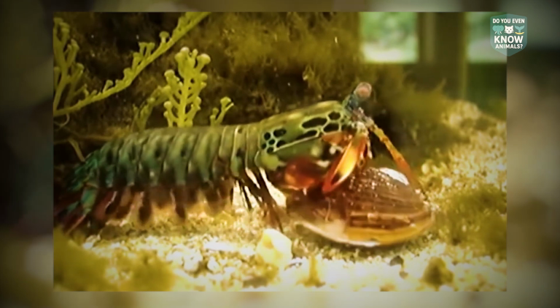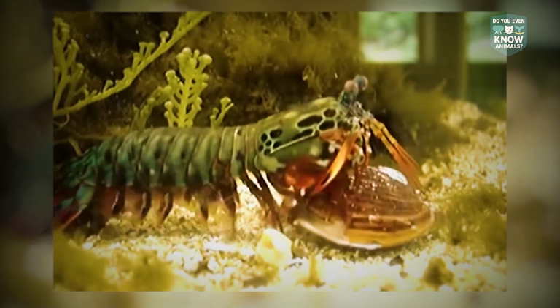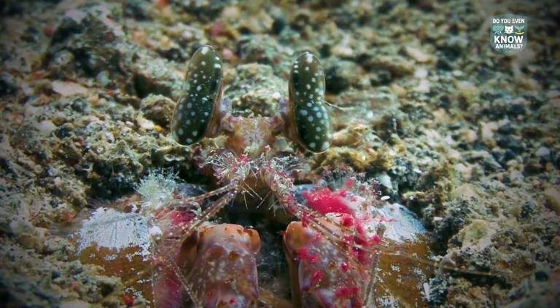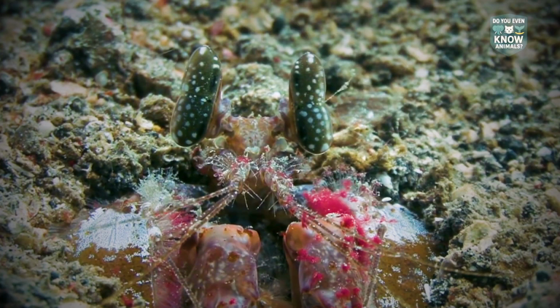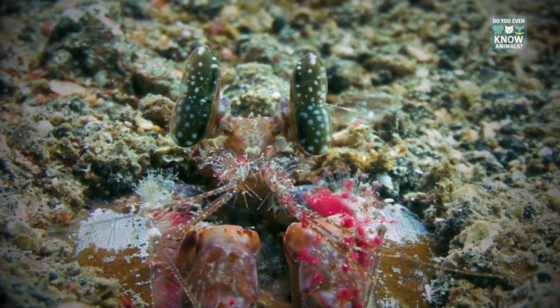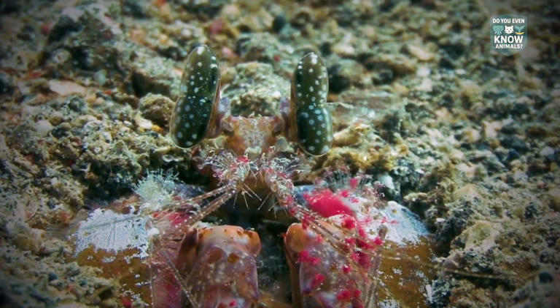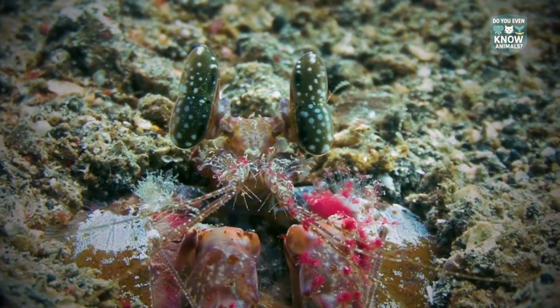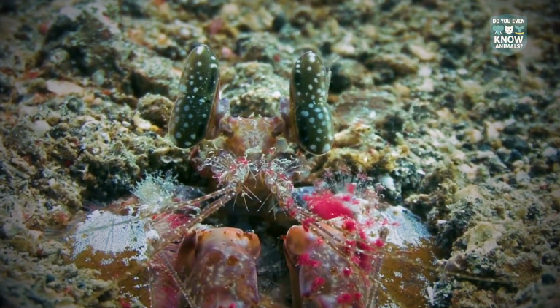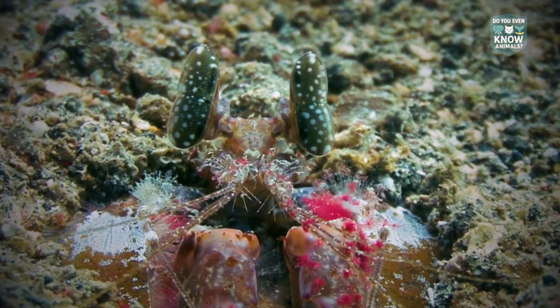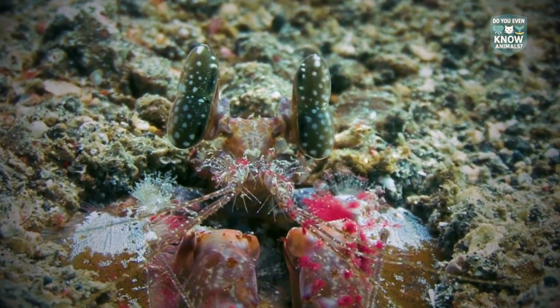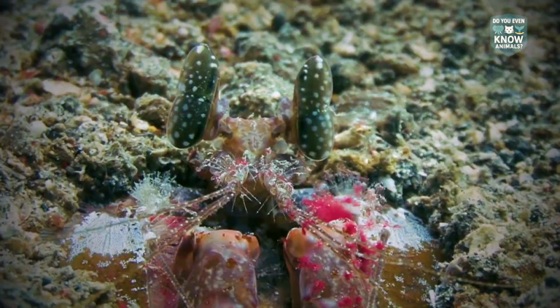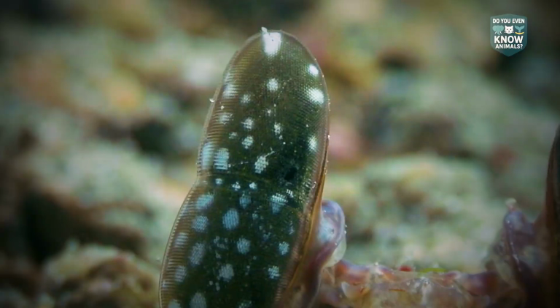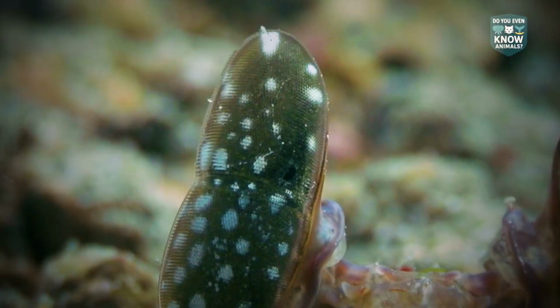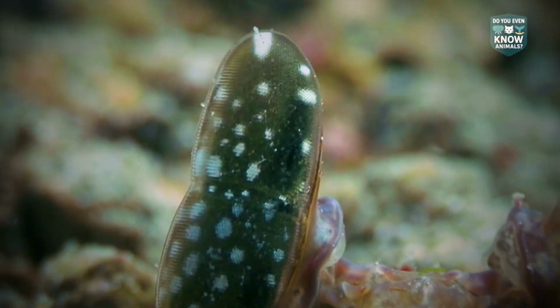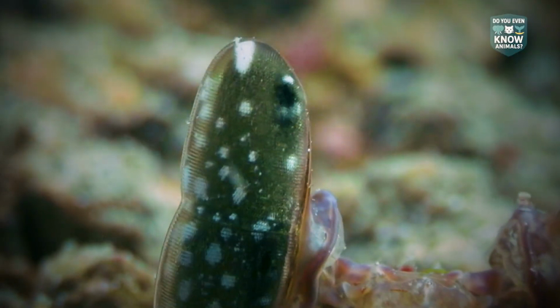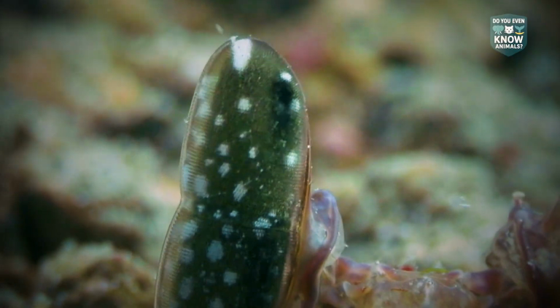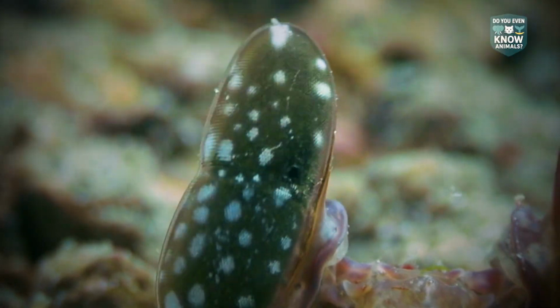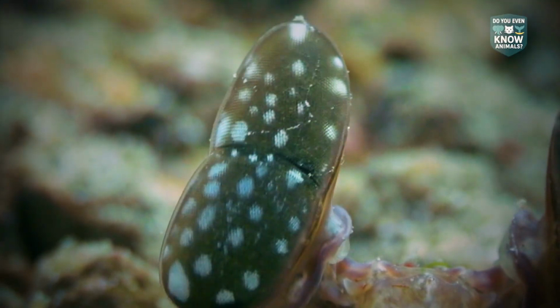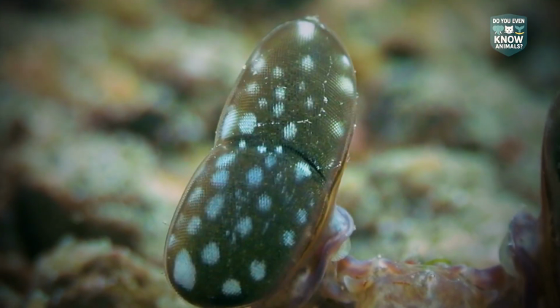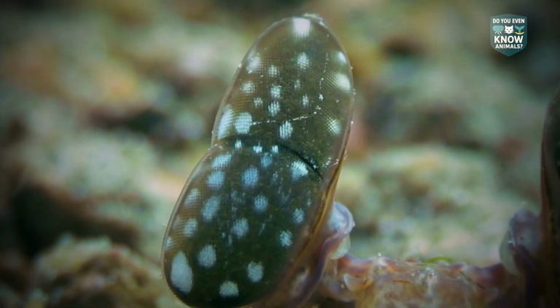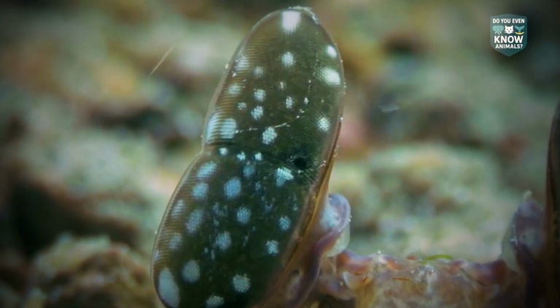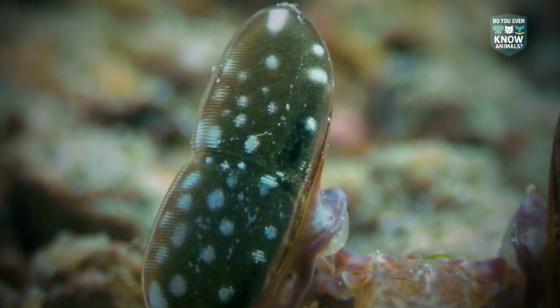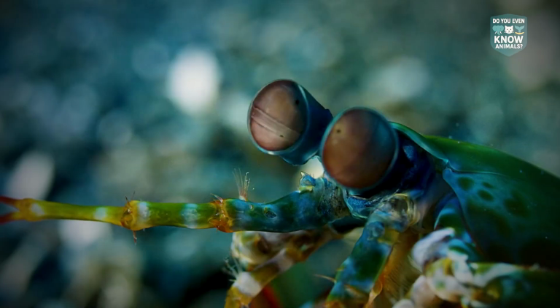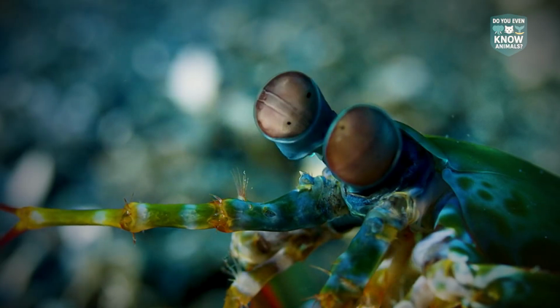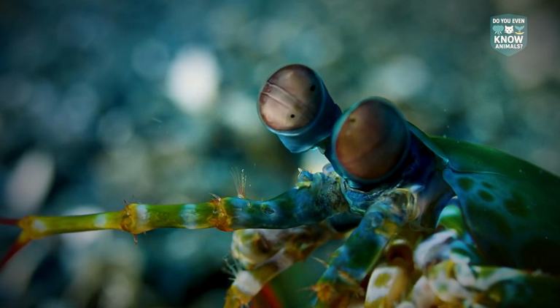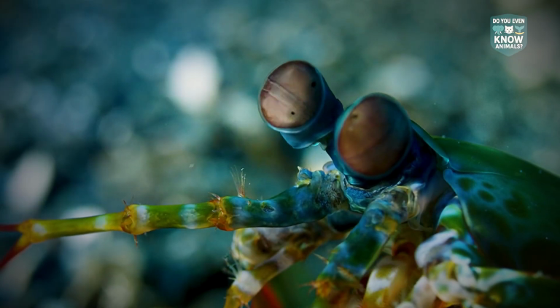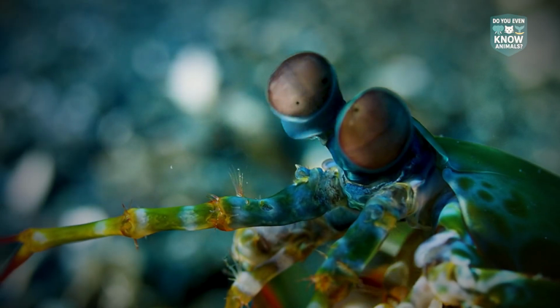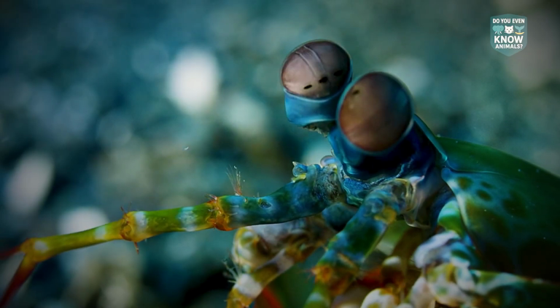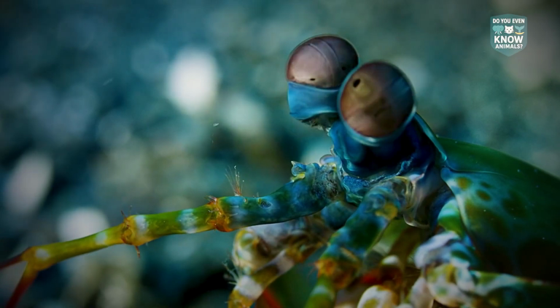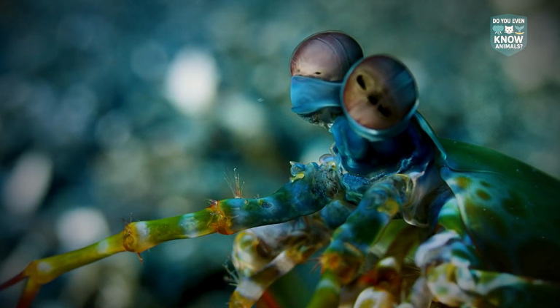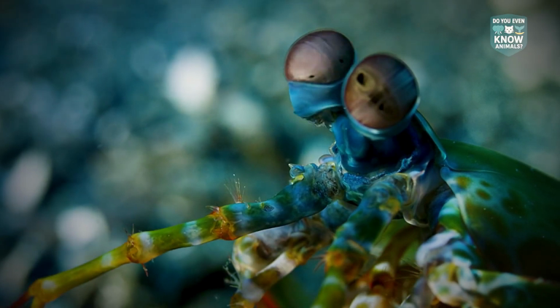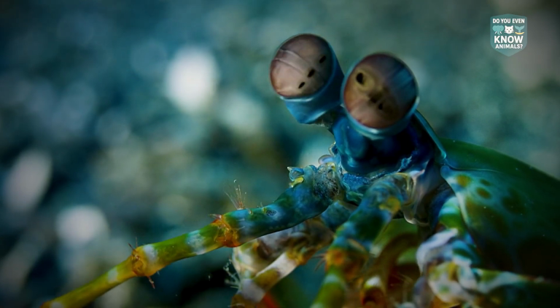They signal with polarized patterns and colors that many predators cannot see. This provides private messaging for other mantis shrimp.